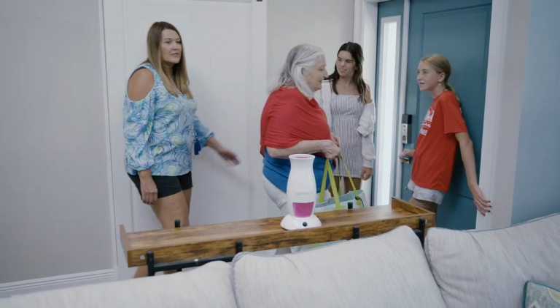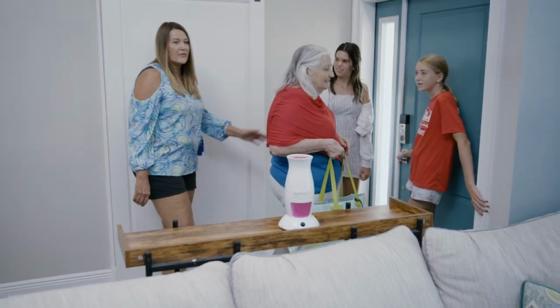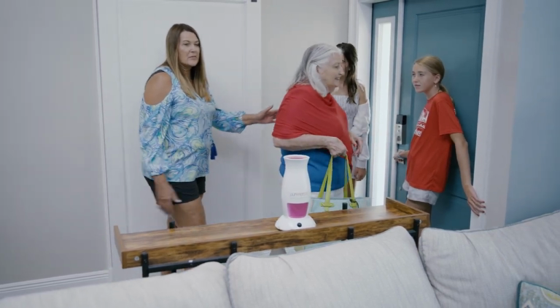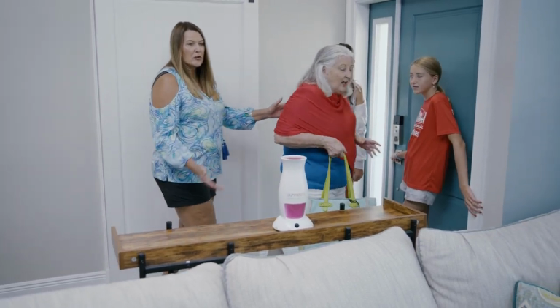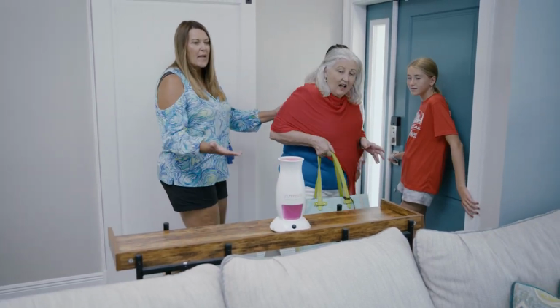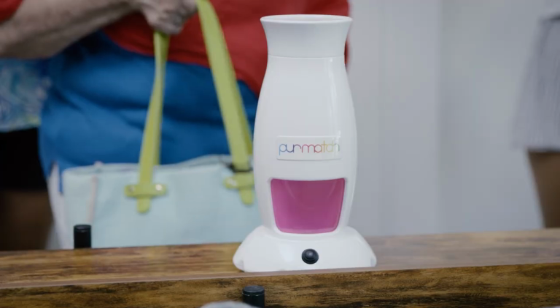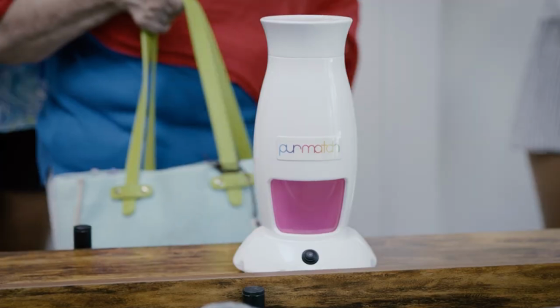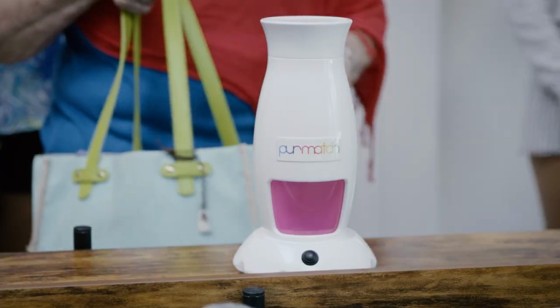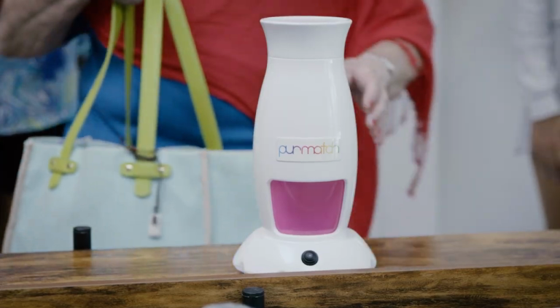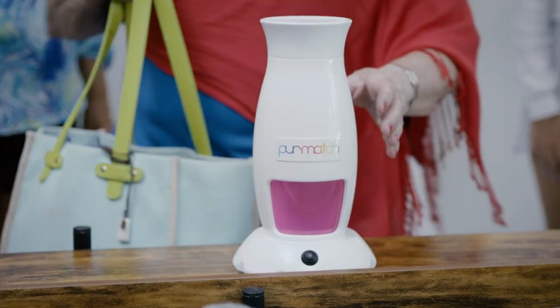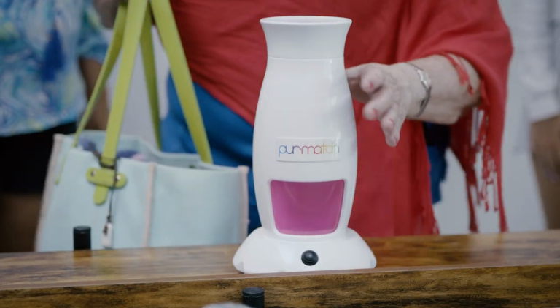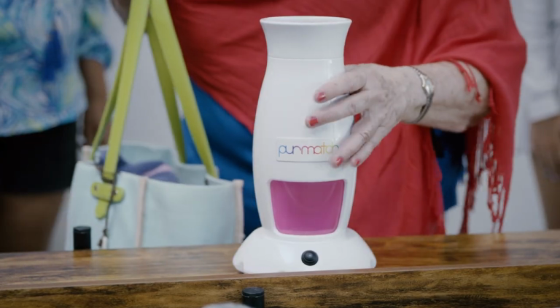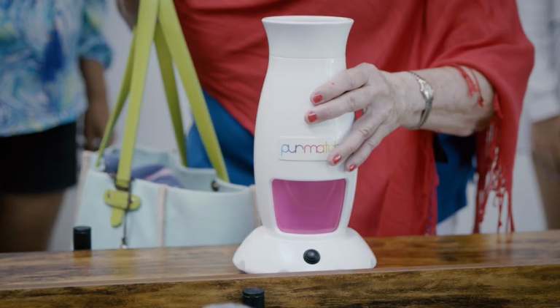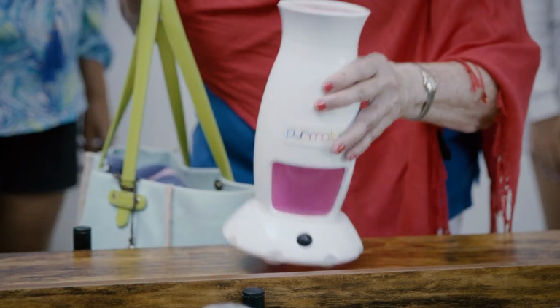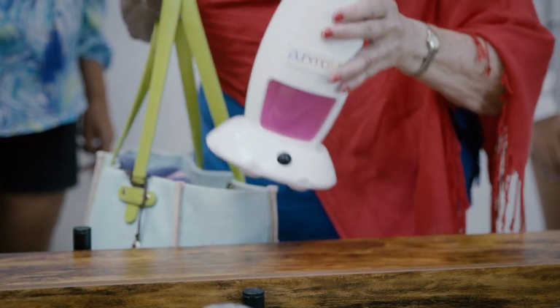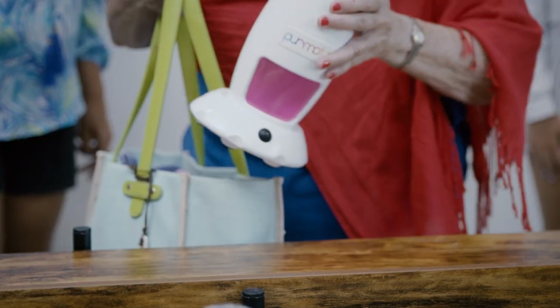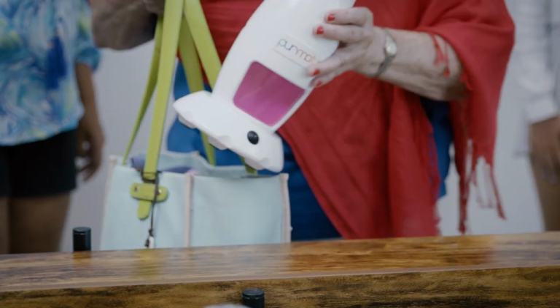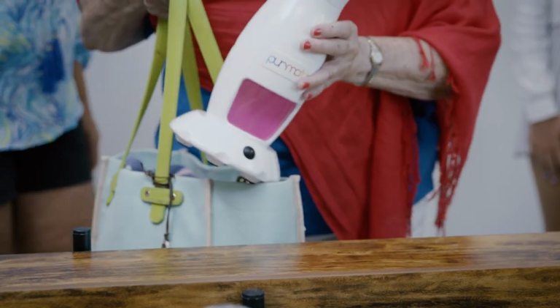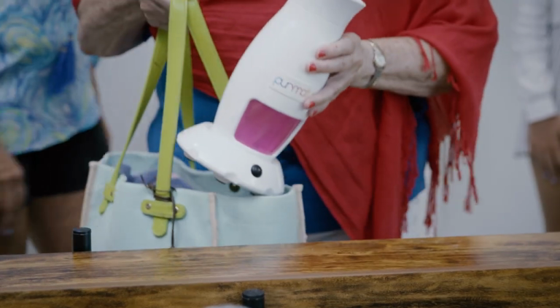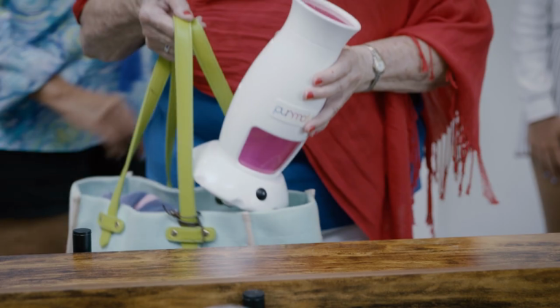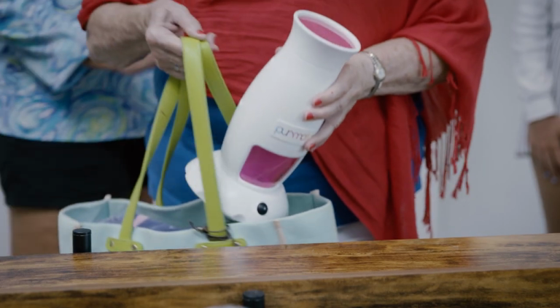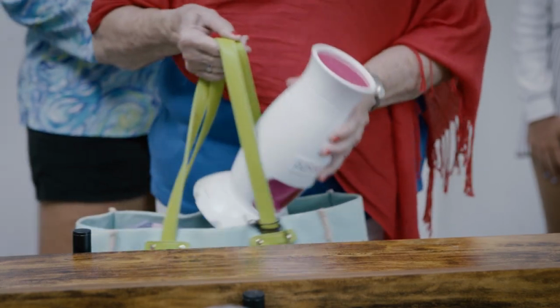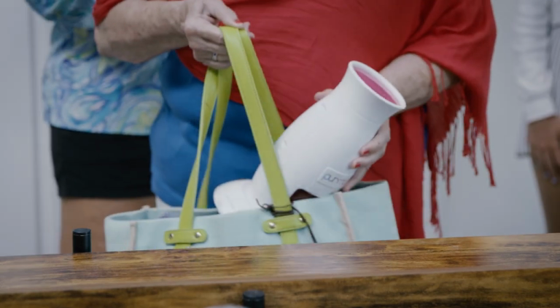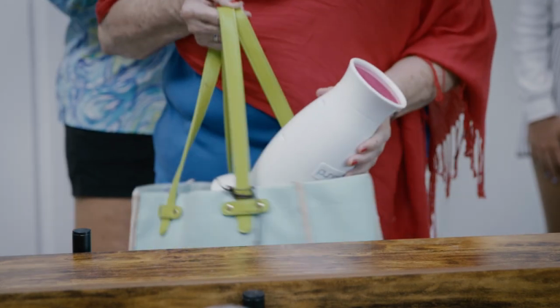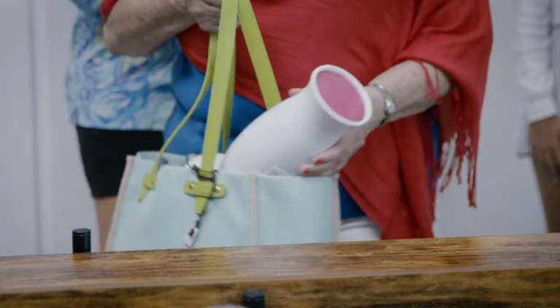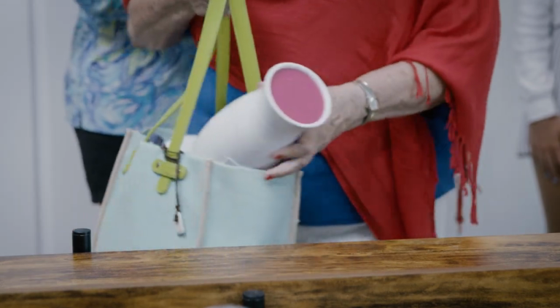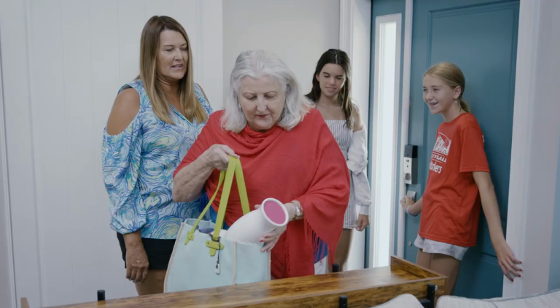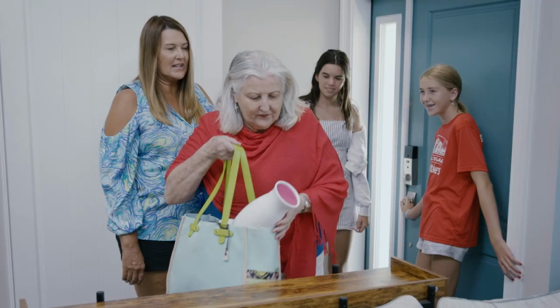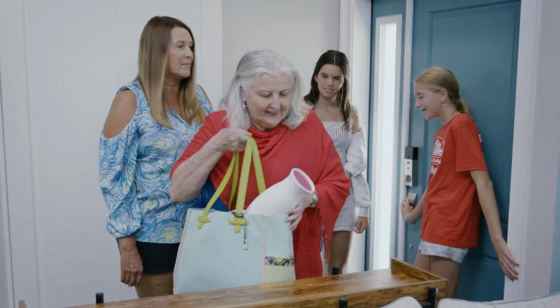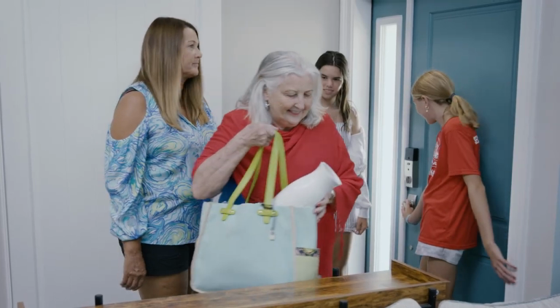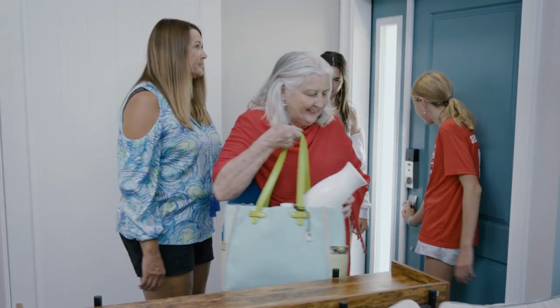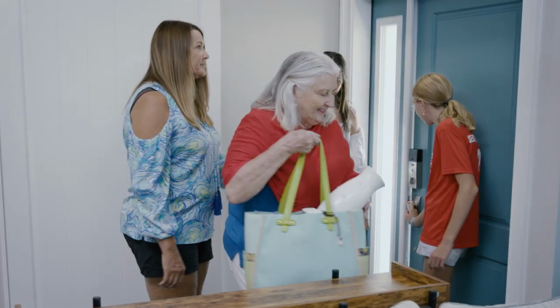Don't forget the Pure Match, Mom. Oh, thank you so much for letting me use this Pure Match. Anytime. Bye-bye.